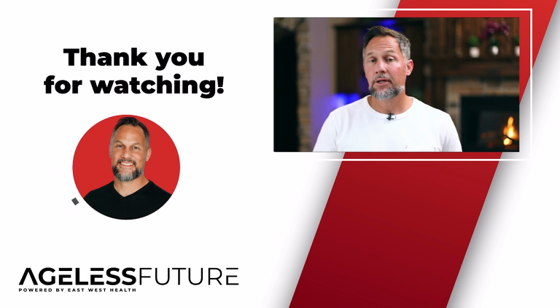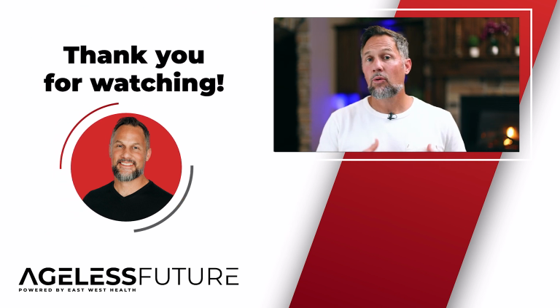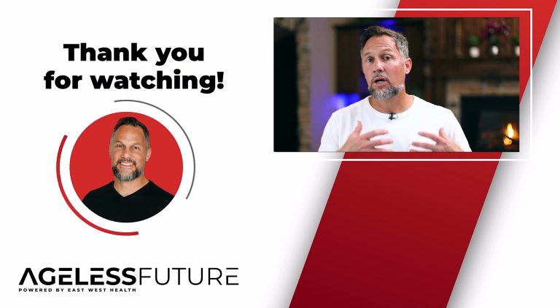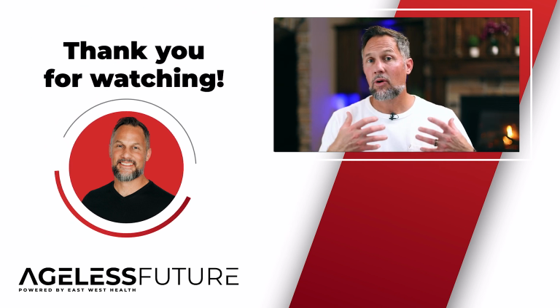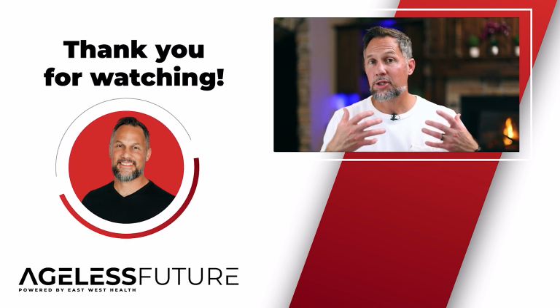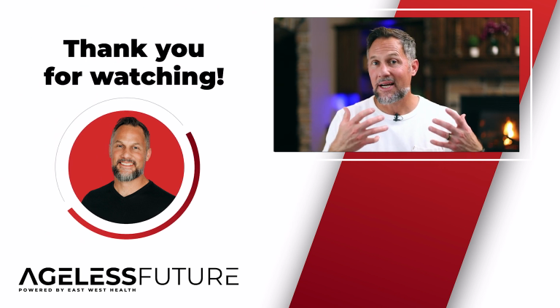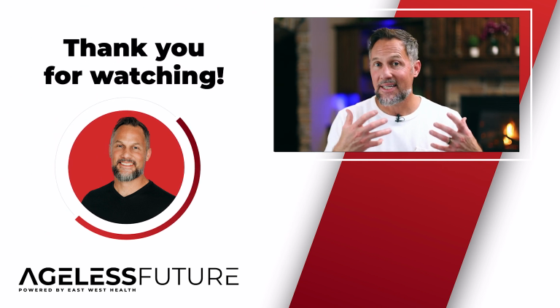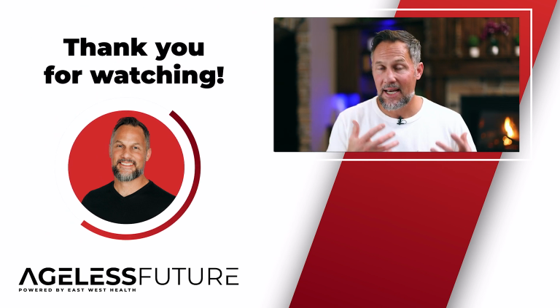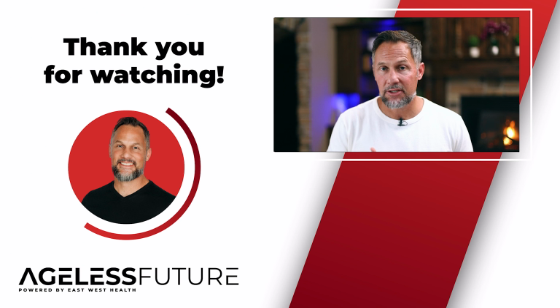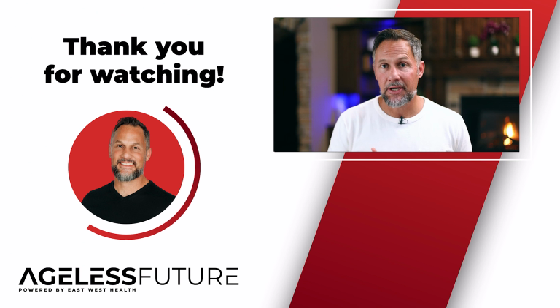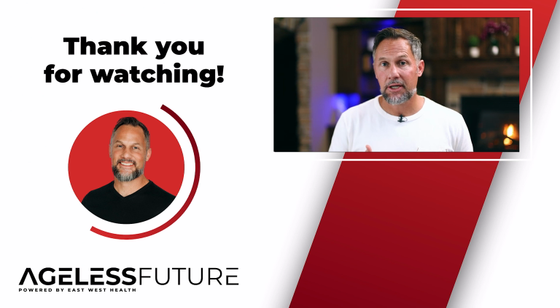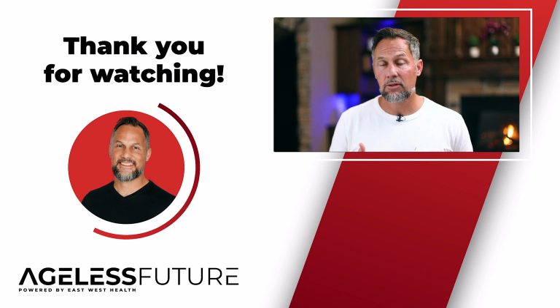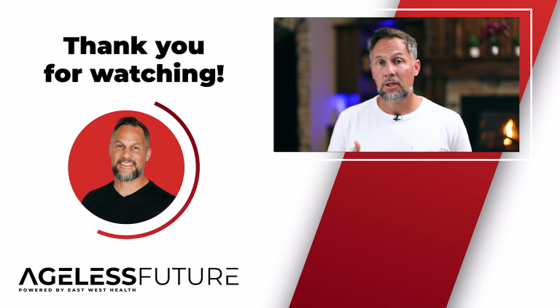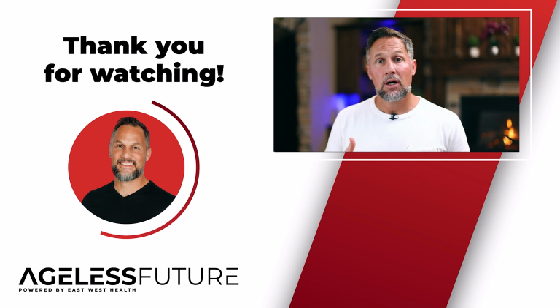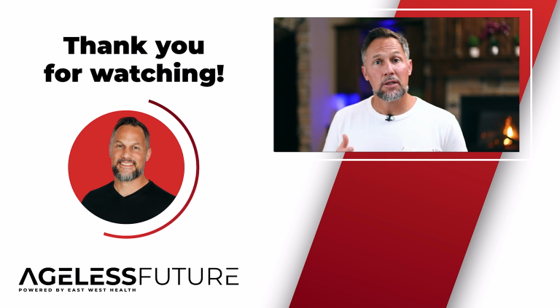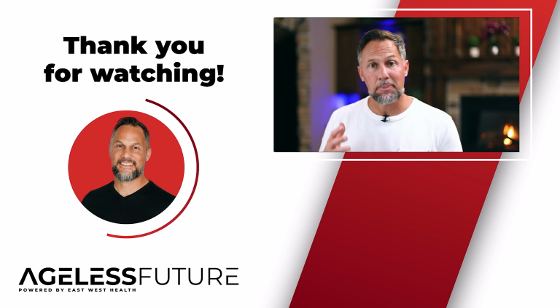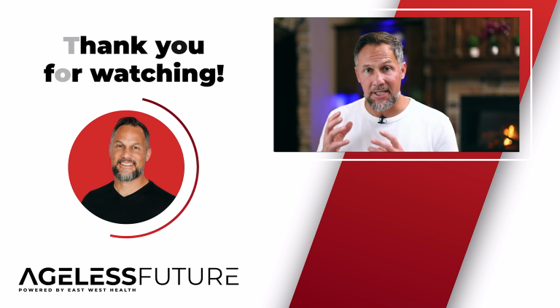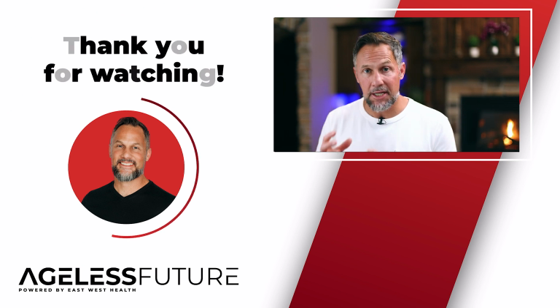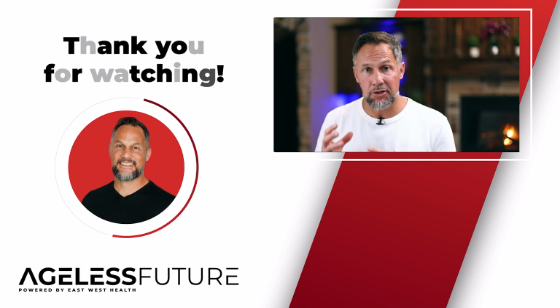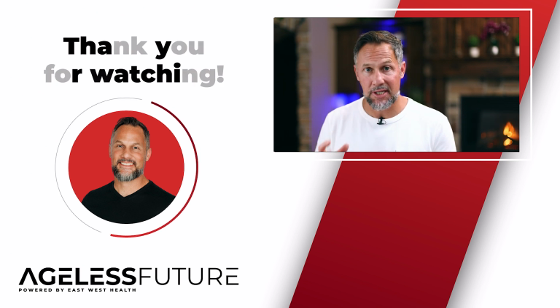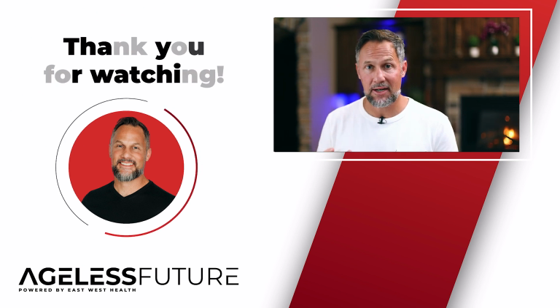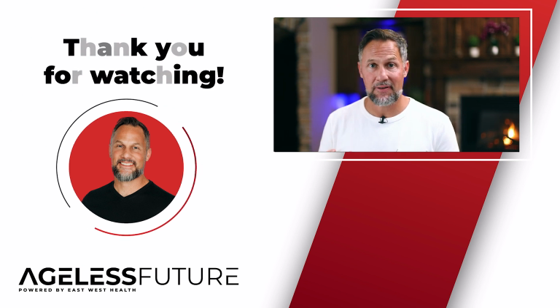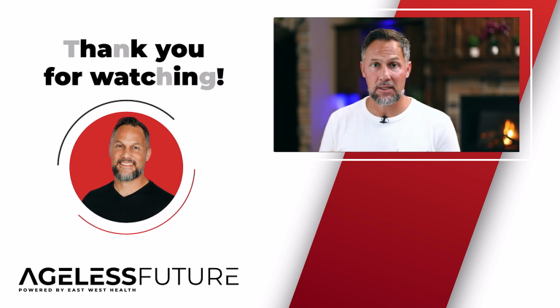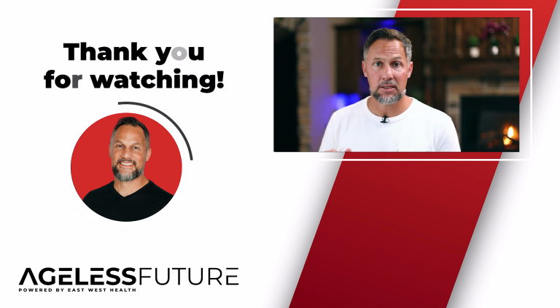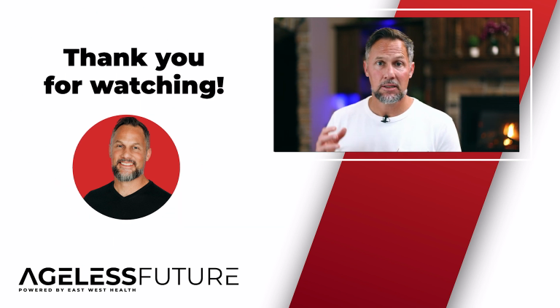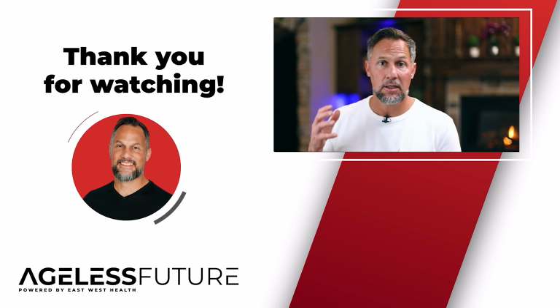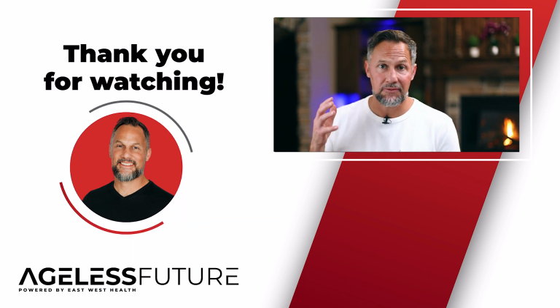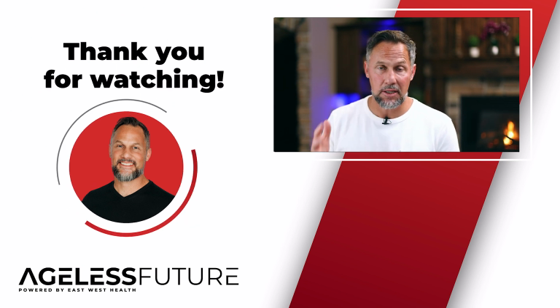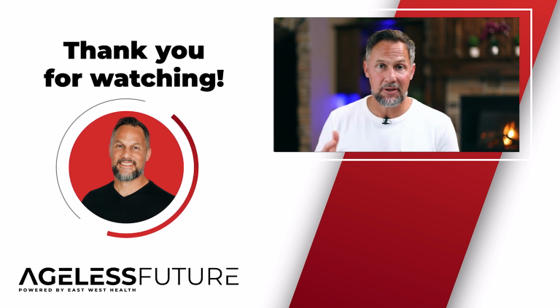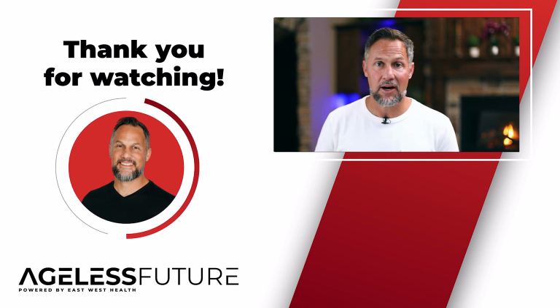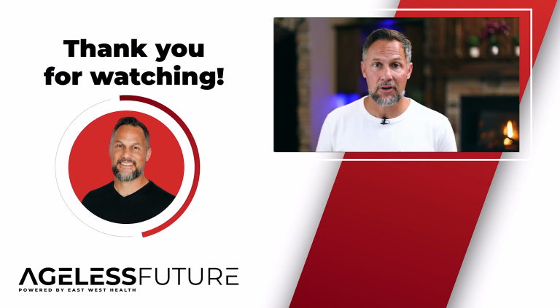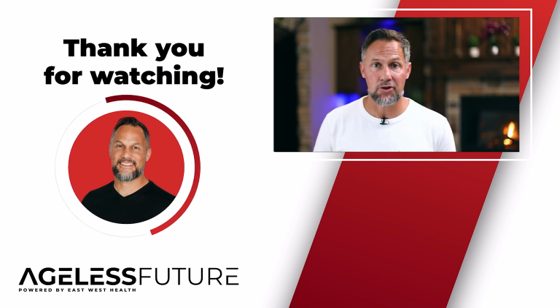If you're ready to transform your life, watch my next video on the potential side effects of TB-500.